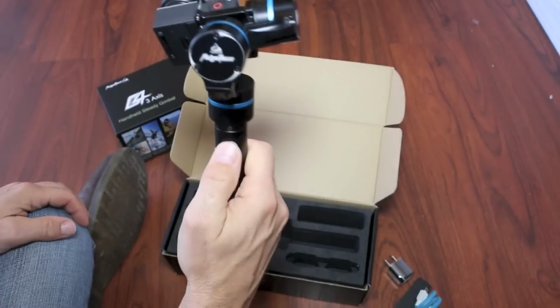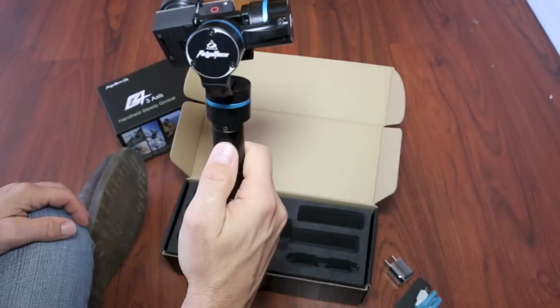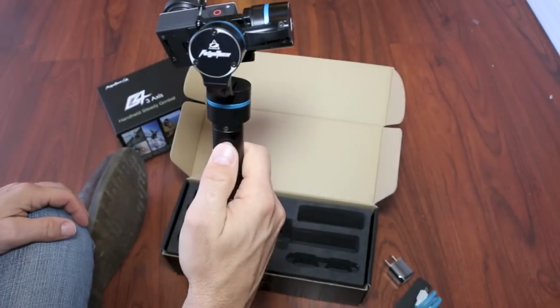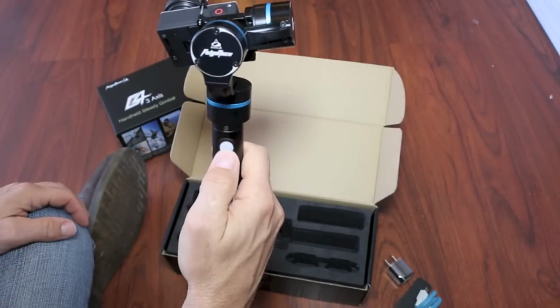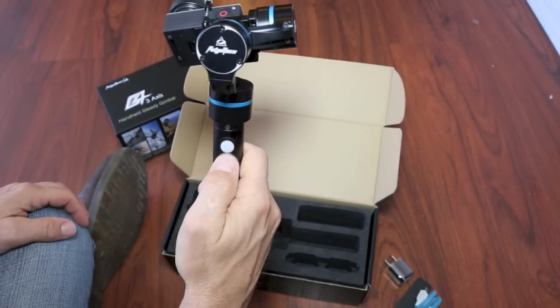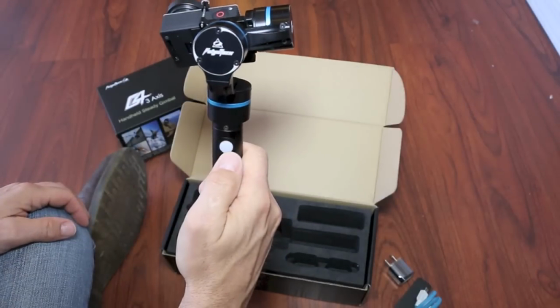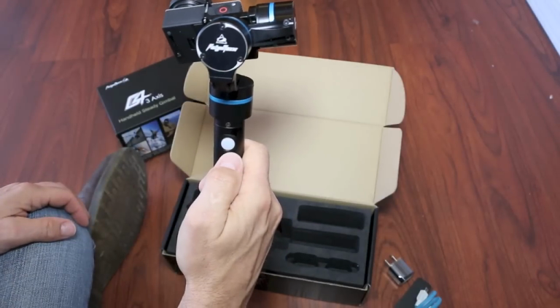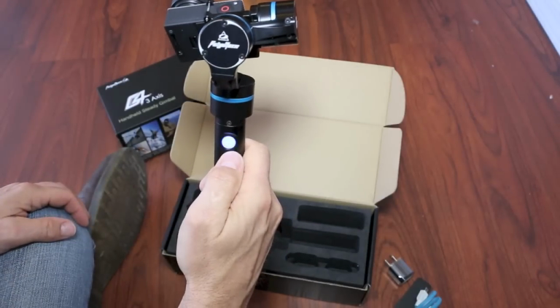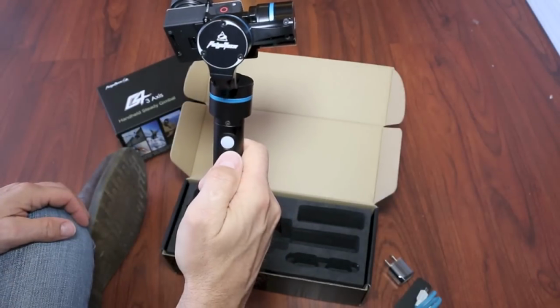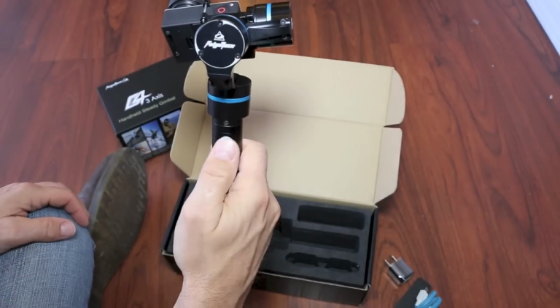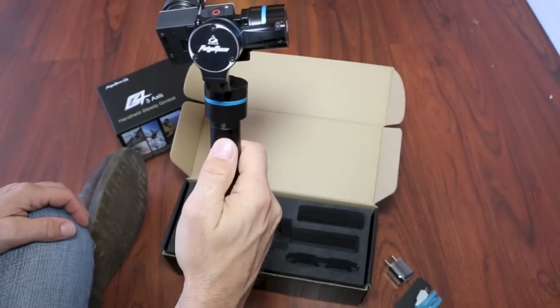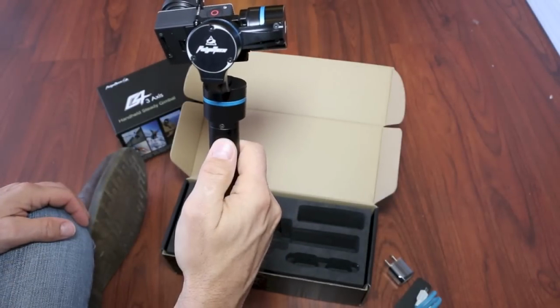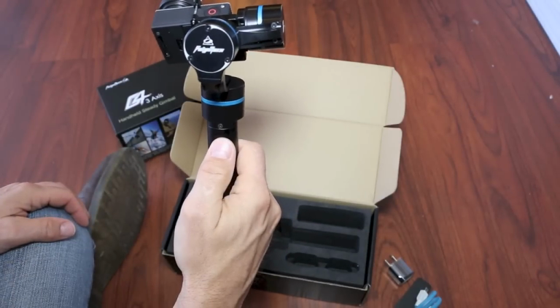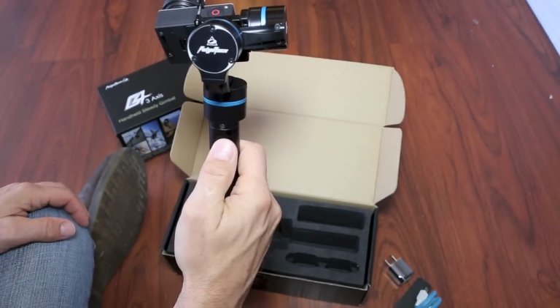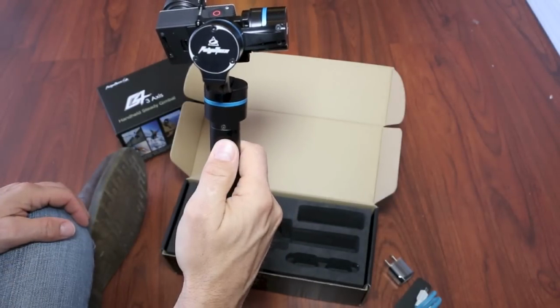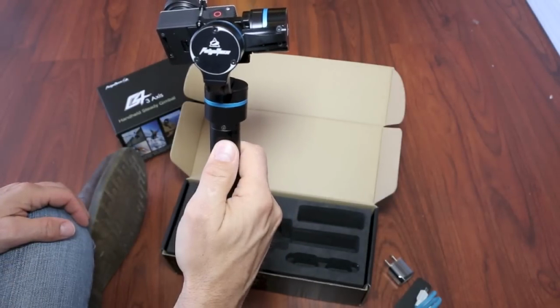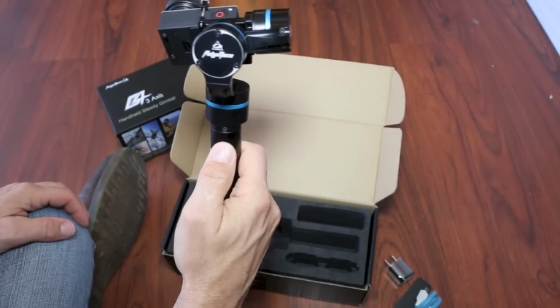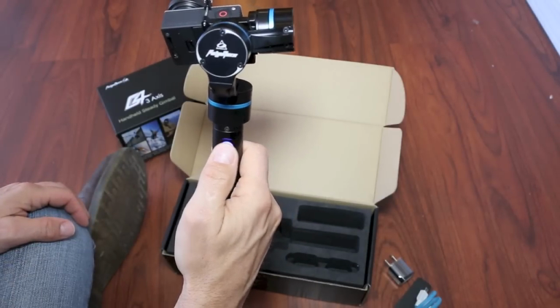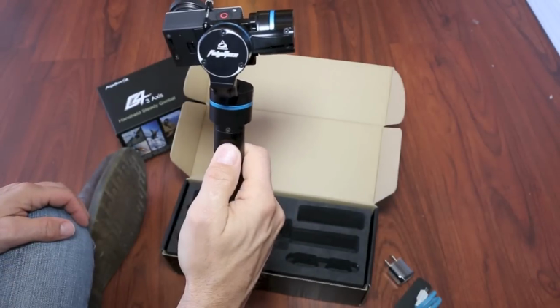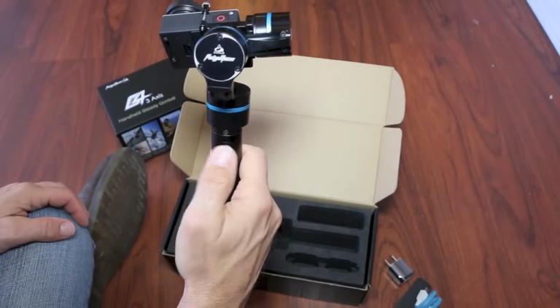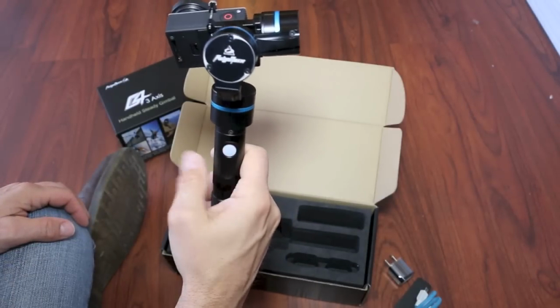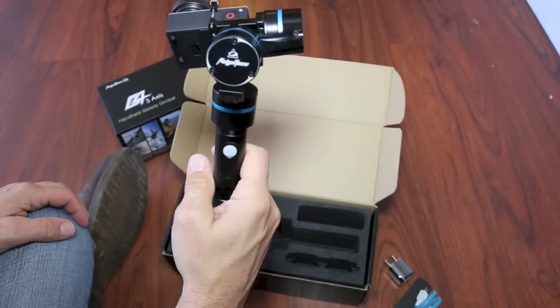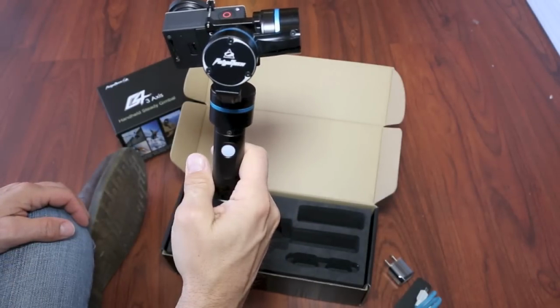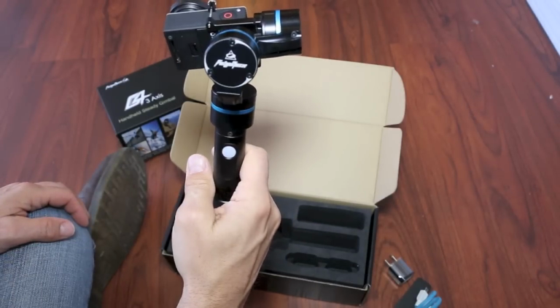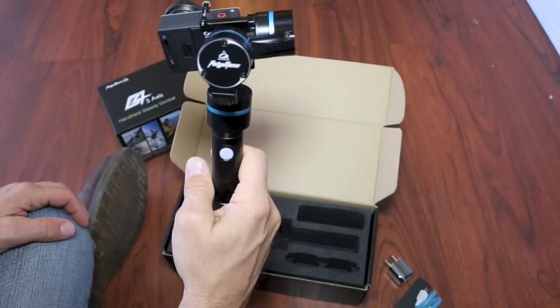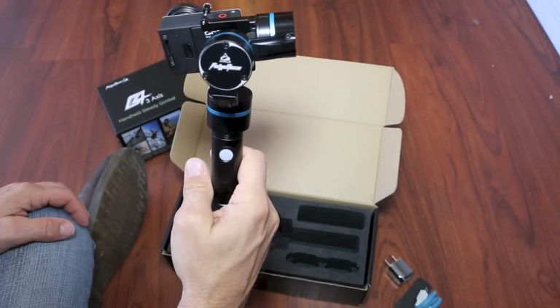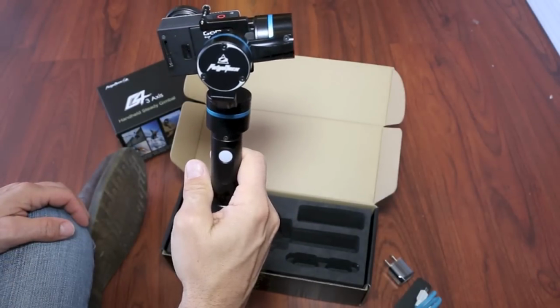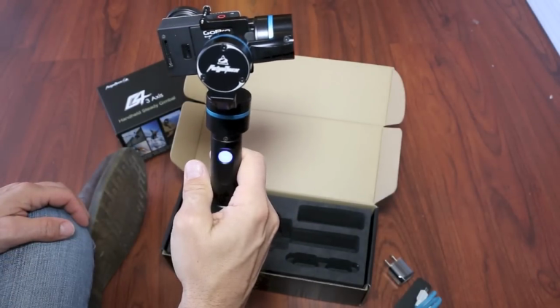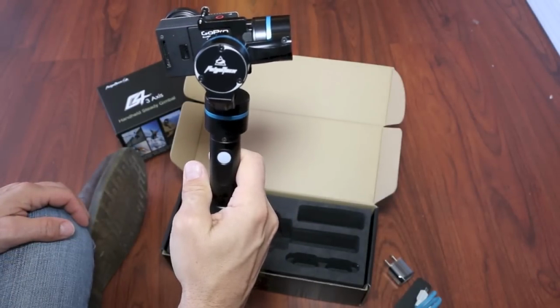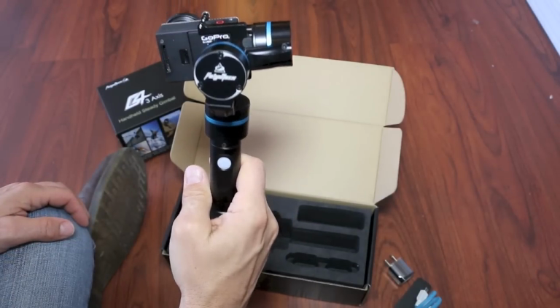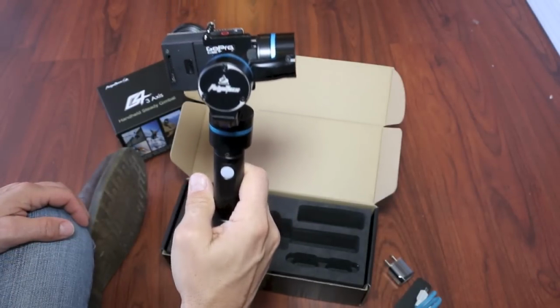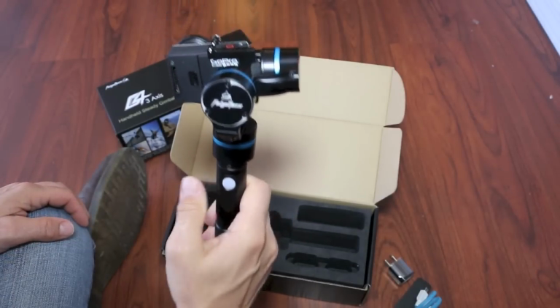There are three modes in which you can operate your G4. I'll go into those in just a moment.